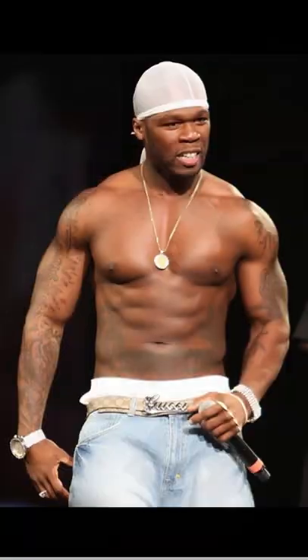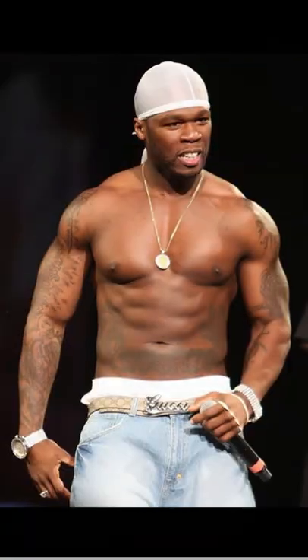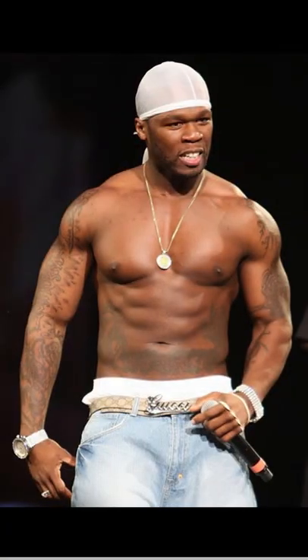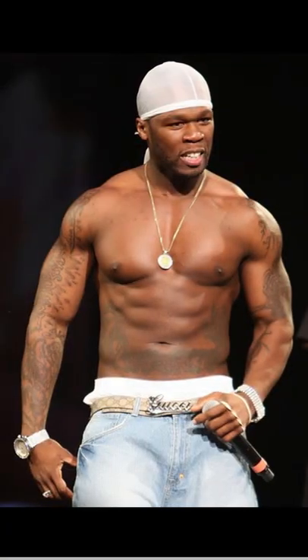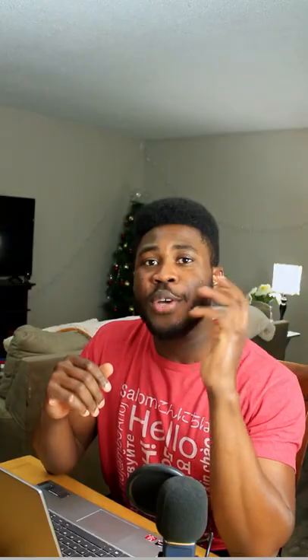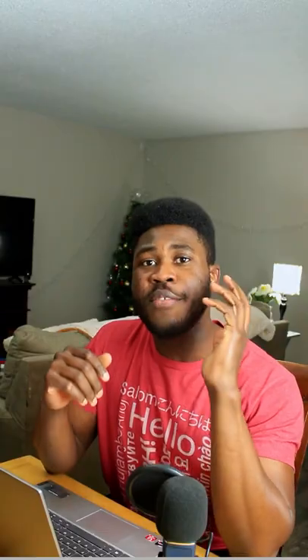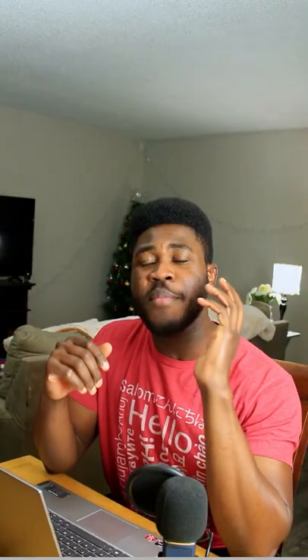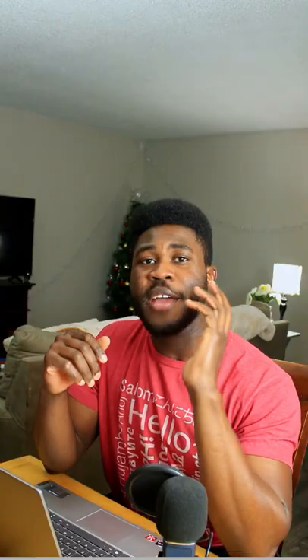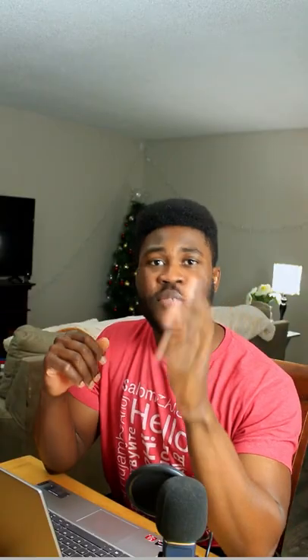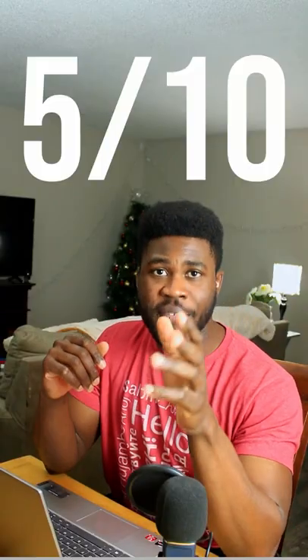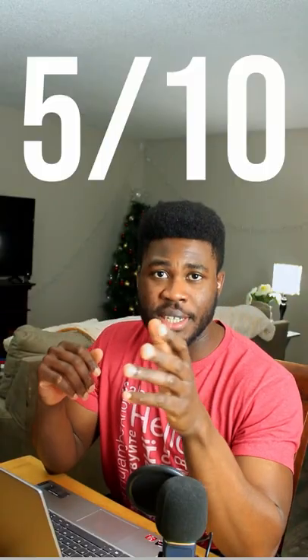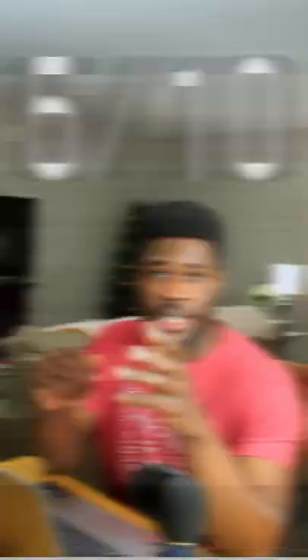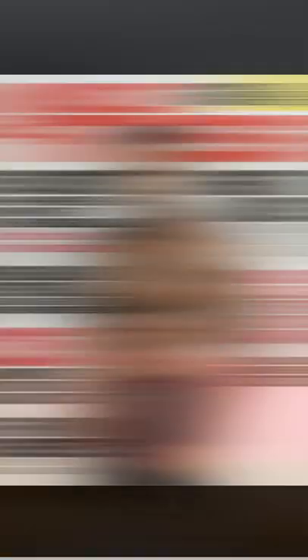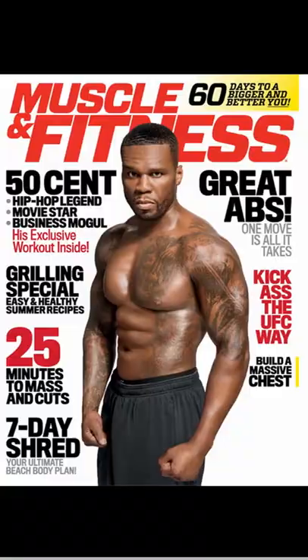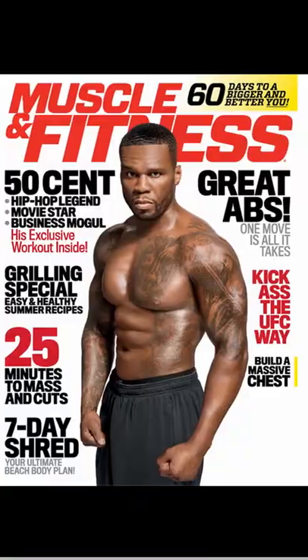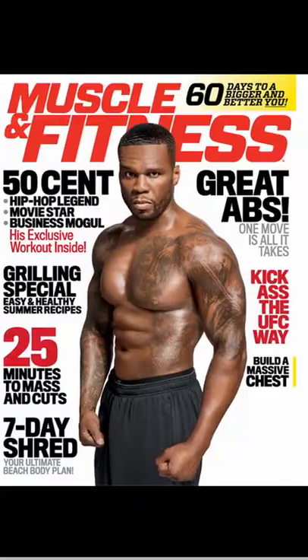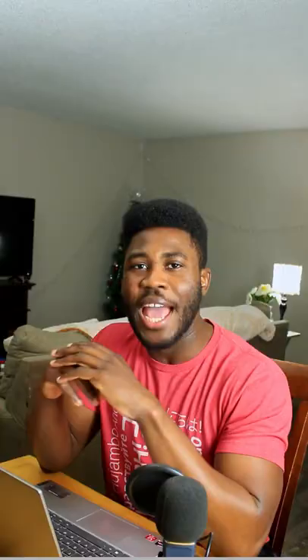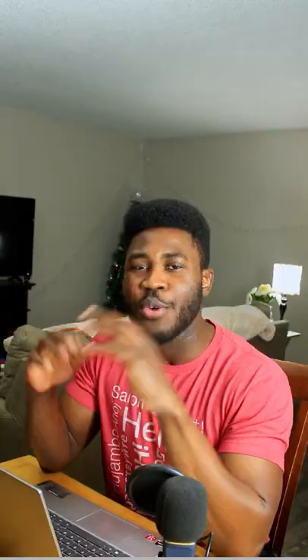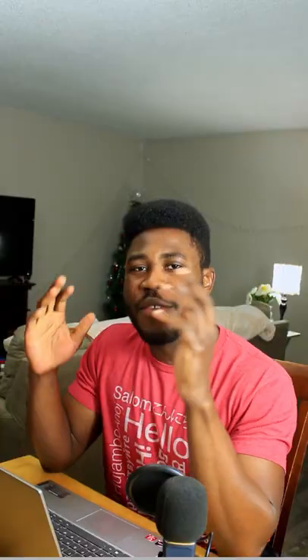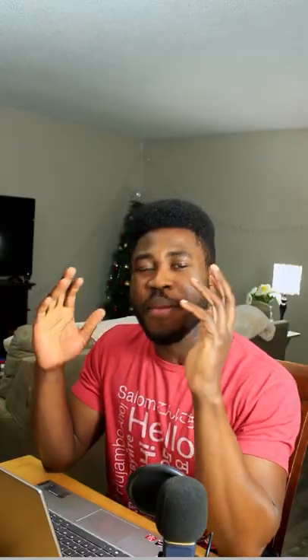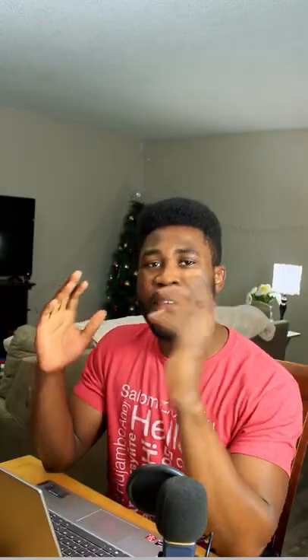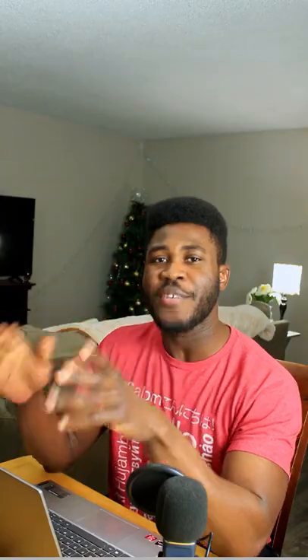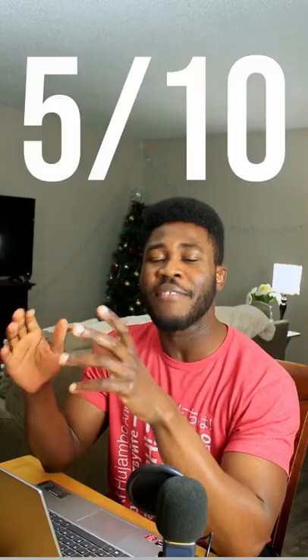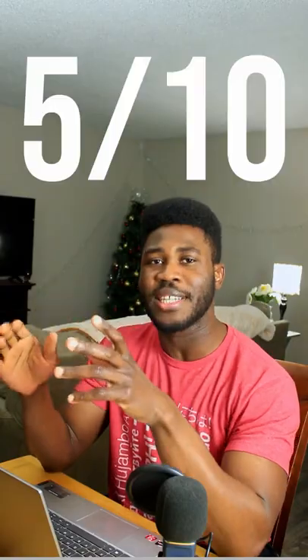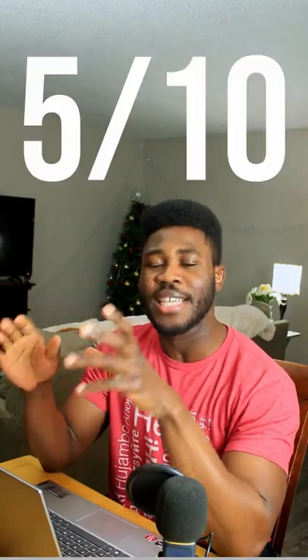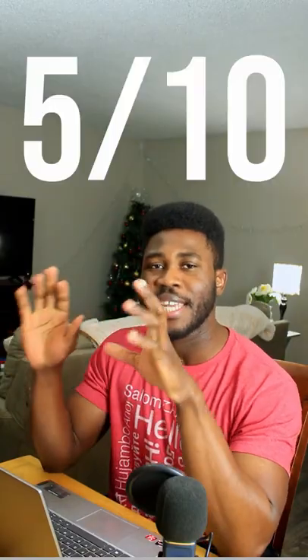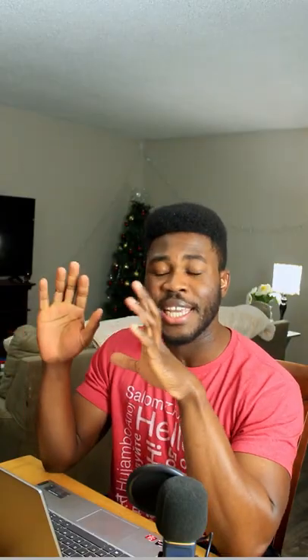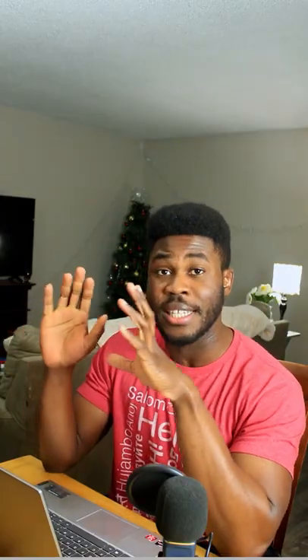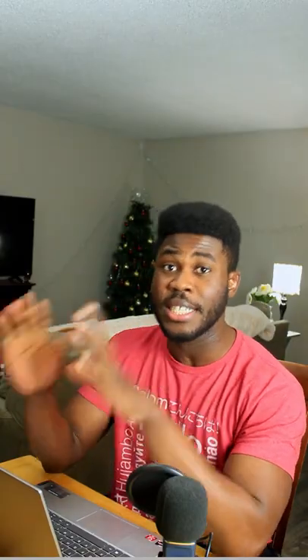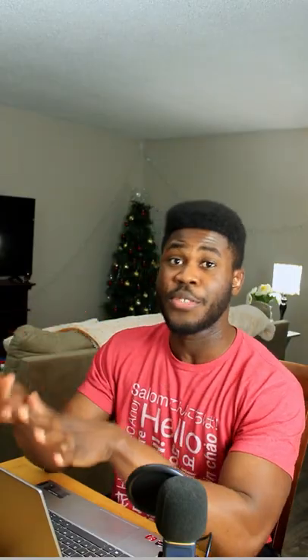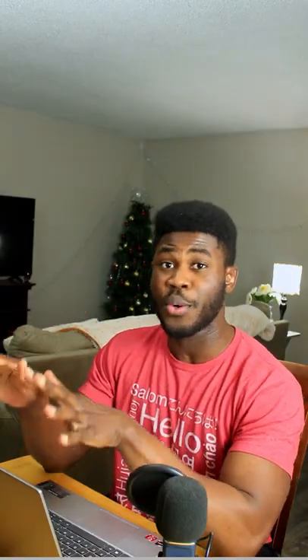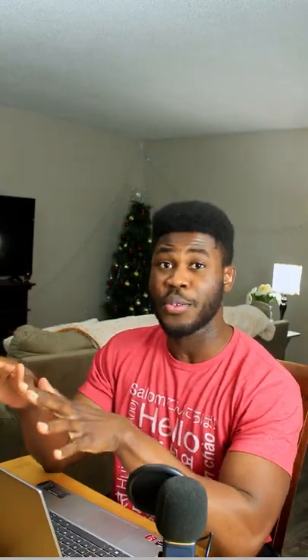In symmetry, I will give him a 5 out of 10. In conditioning, I will give him a 5 out of 10 in these photos.